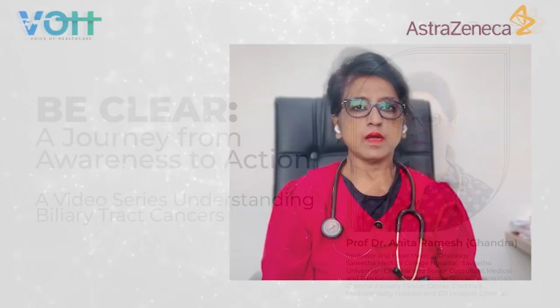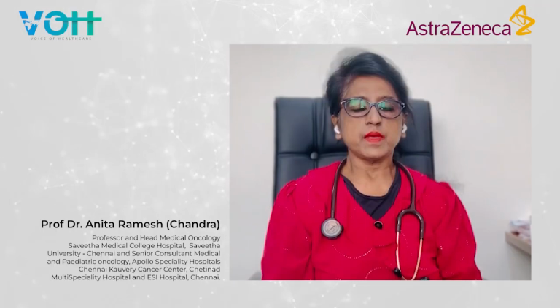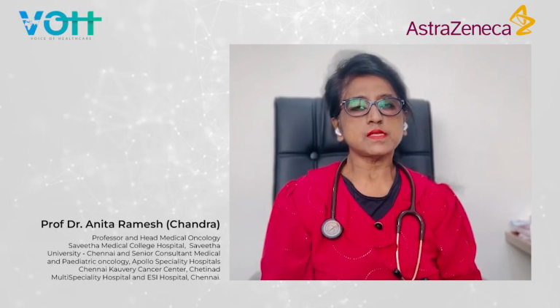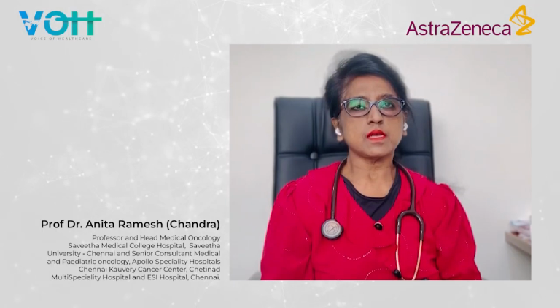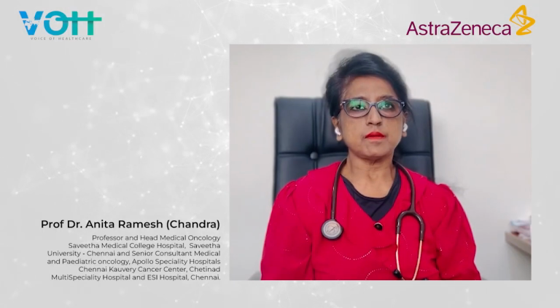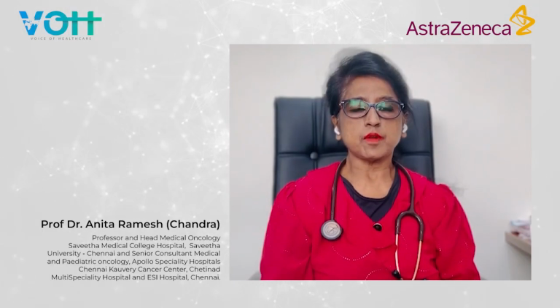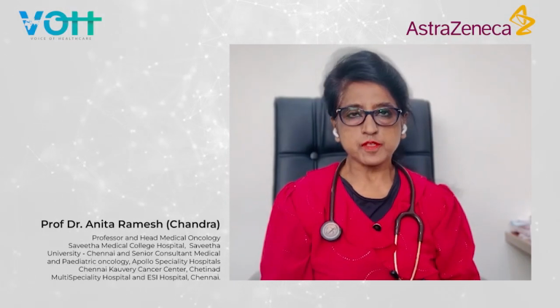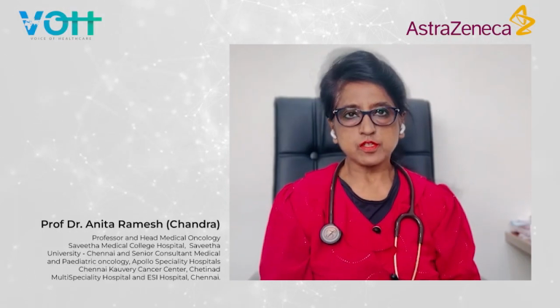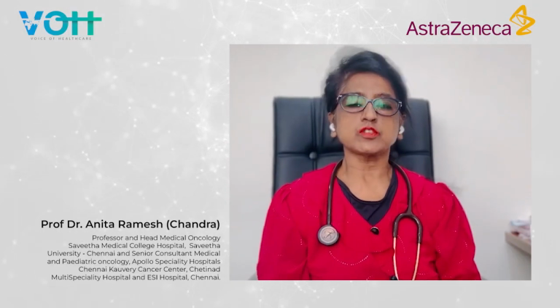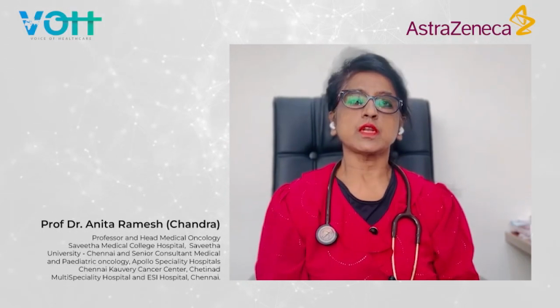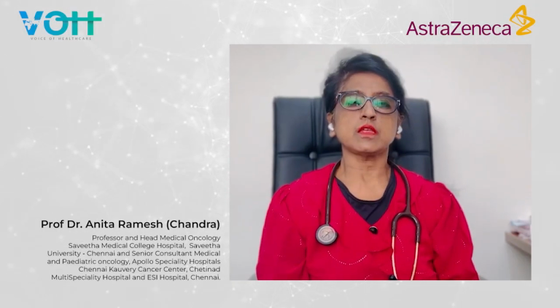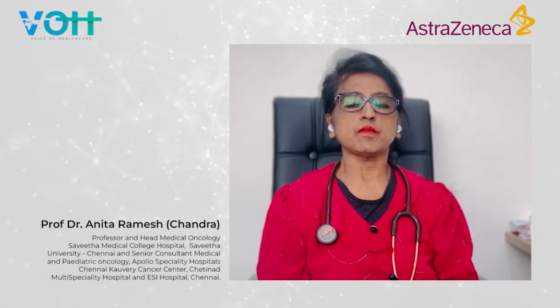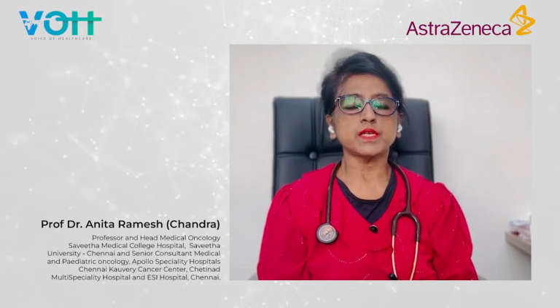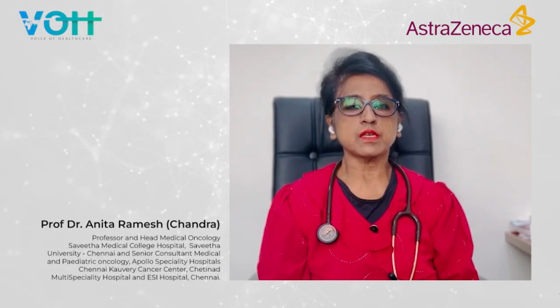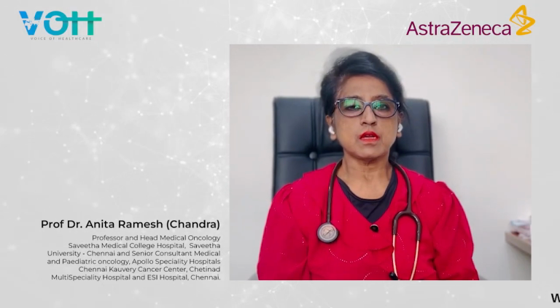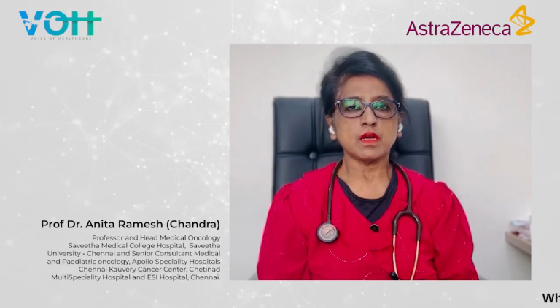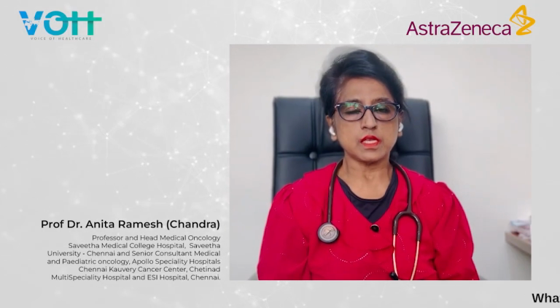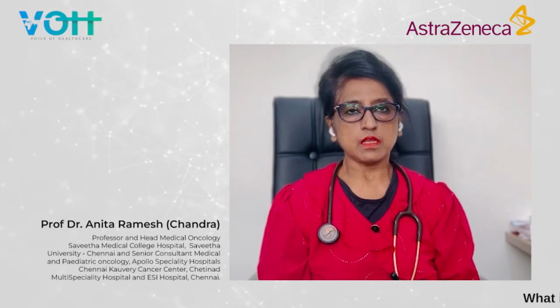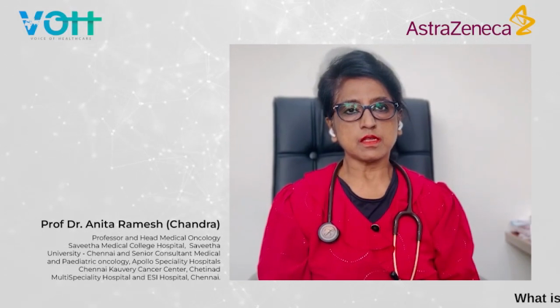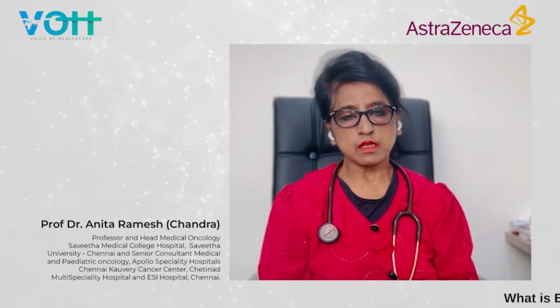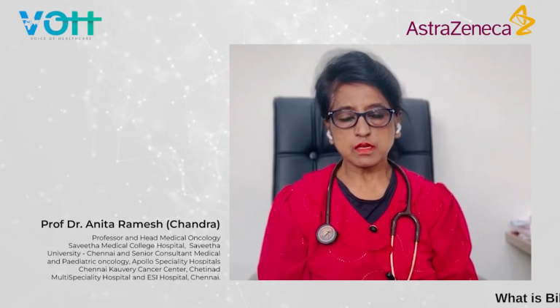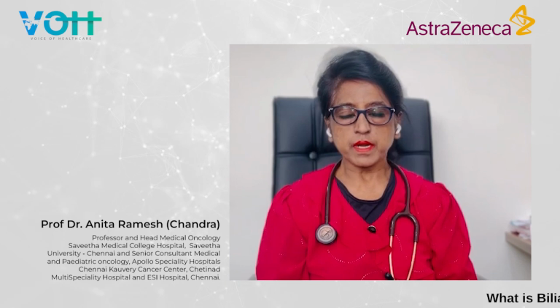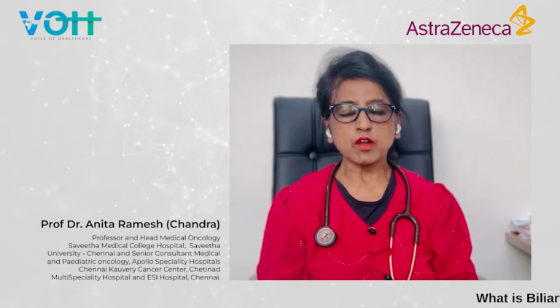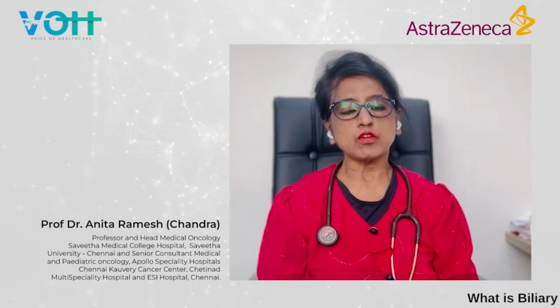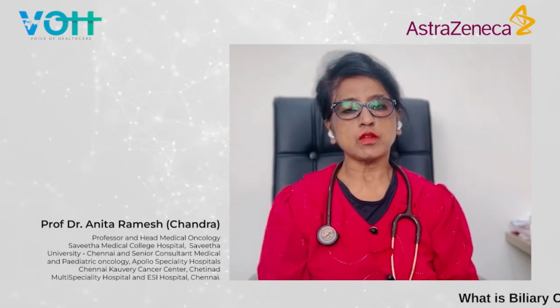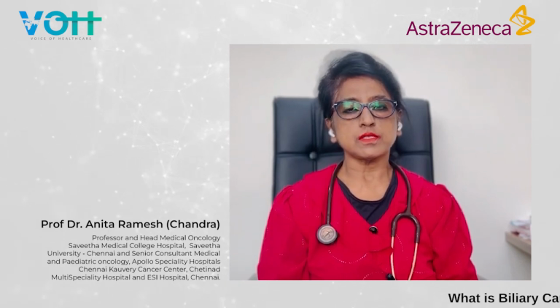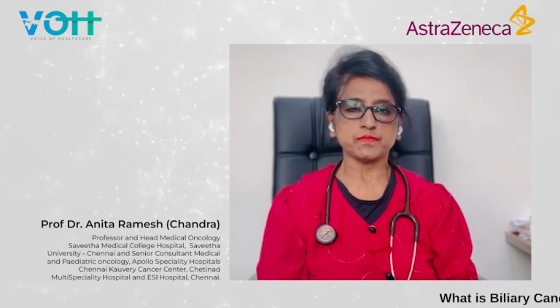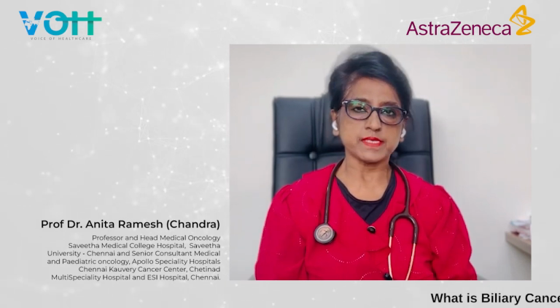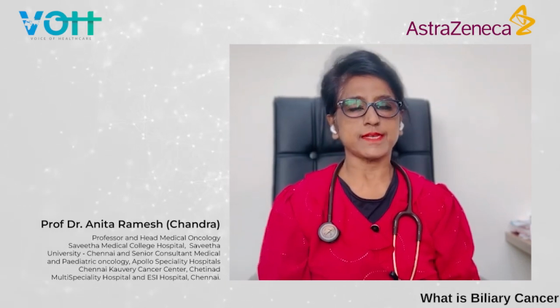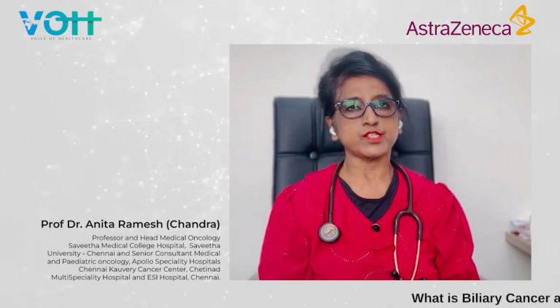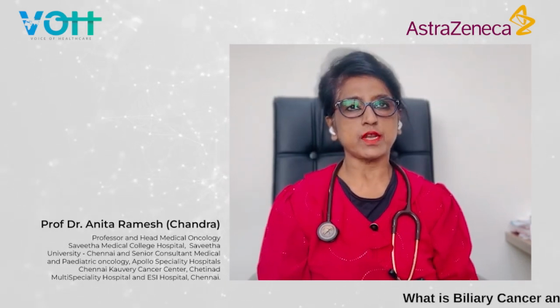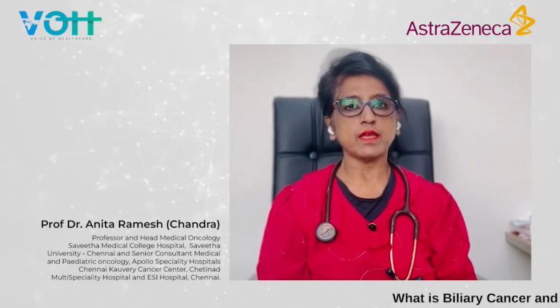I am Professor Dr. Anitha Ramesh, Senior Consultant Medical Oncologist based at Chennai.